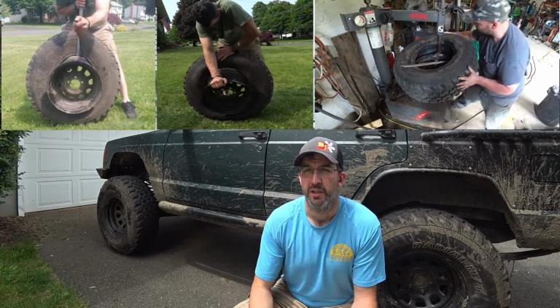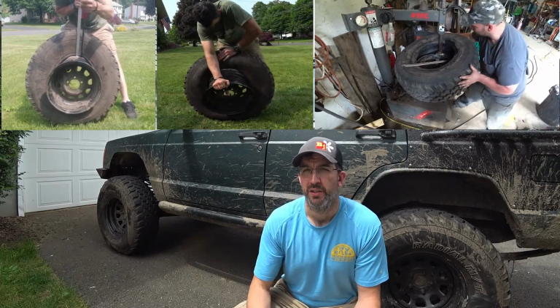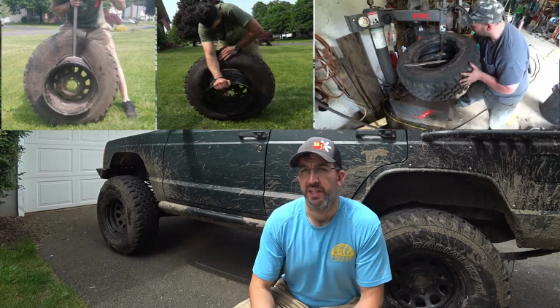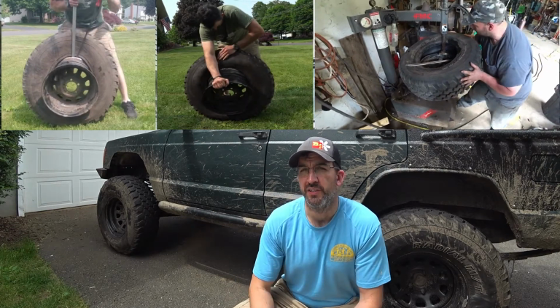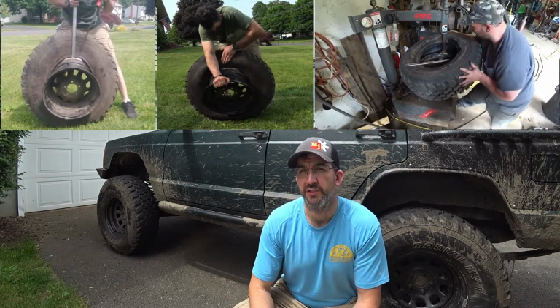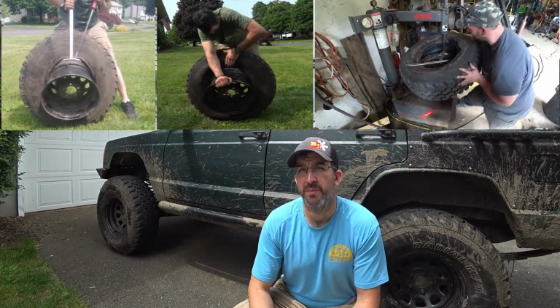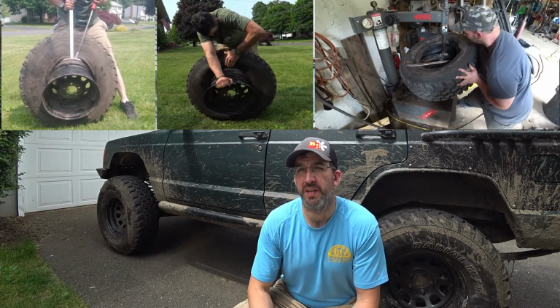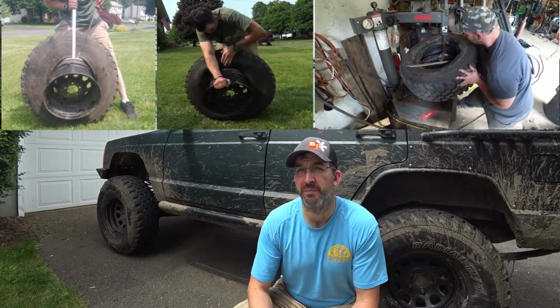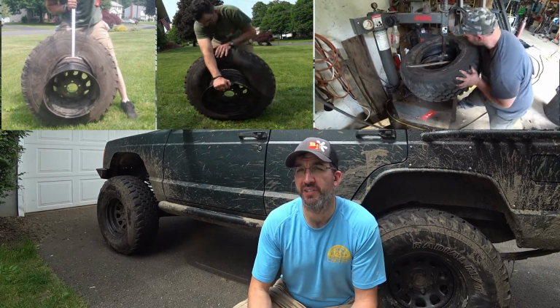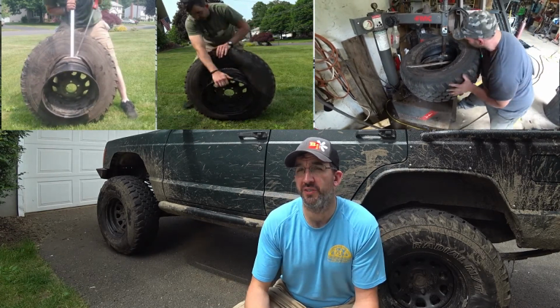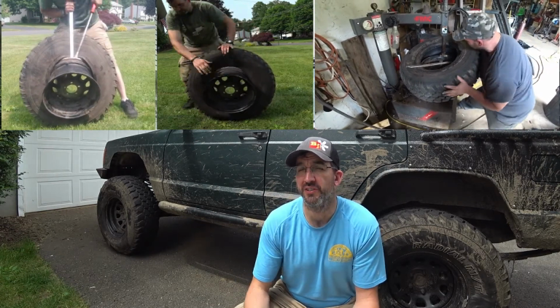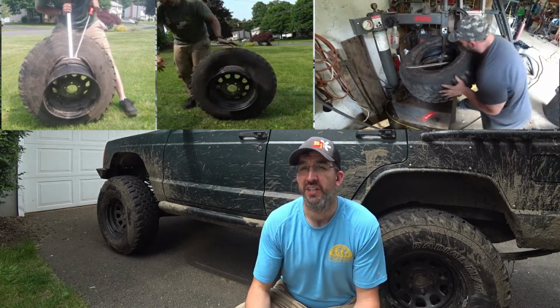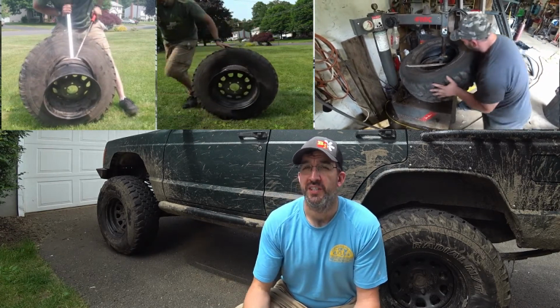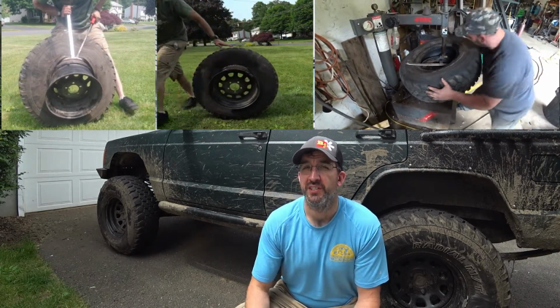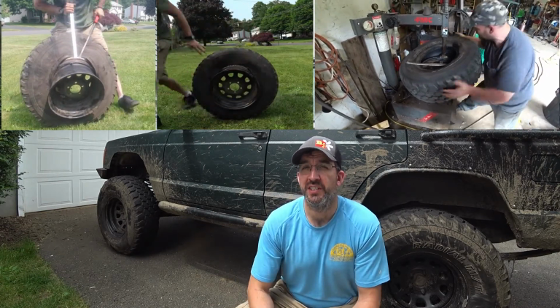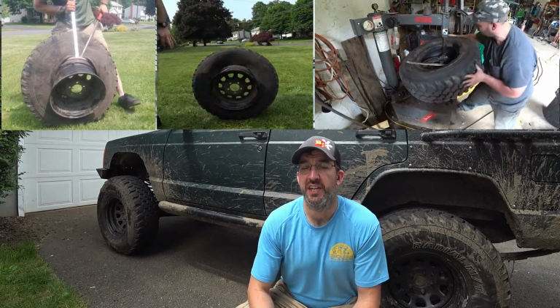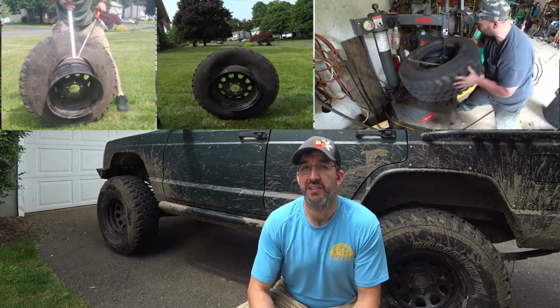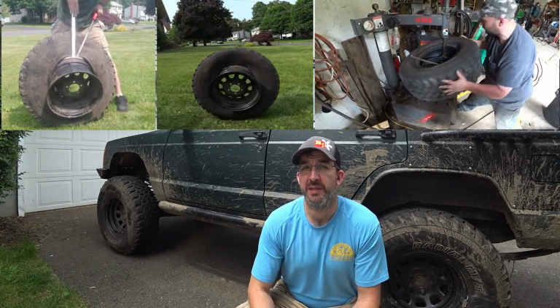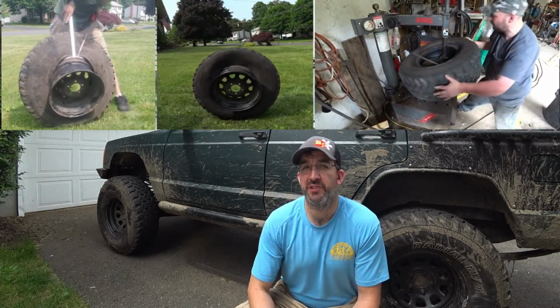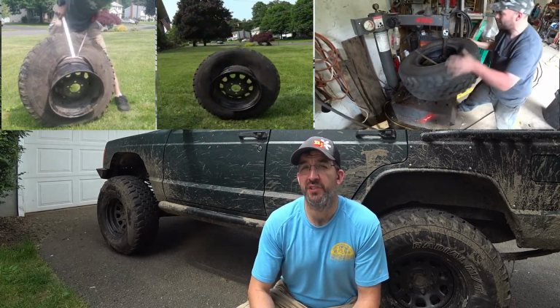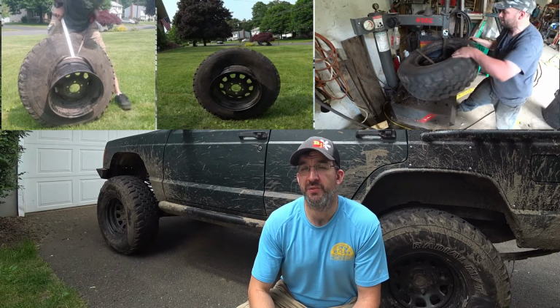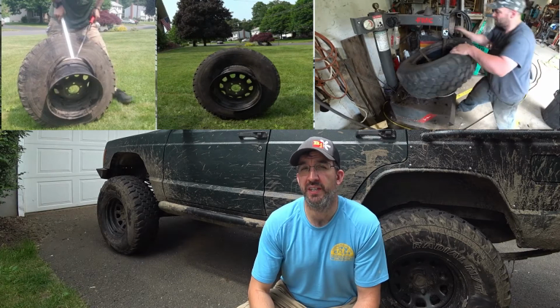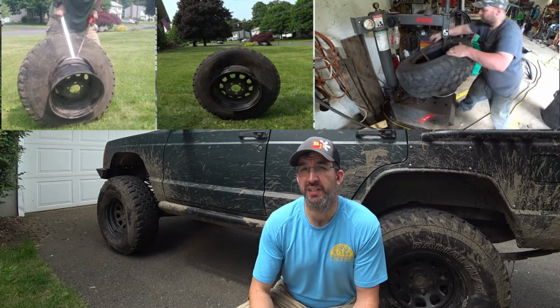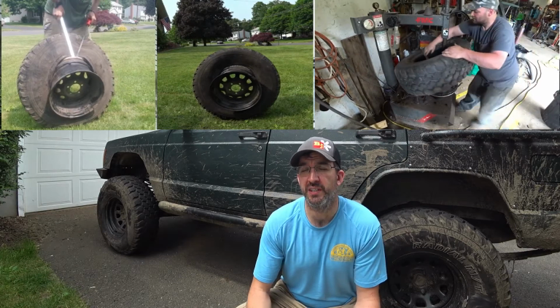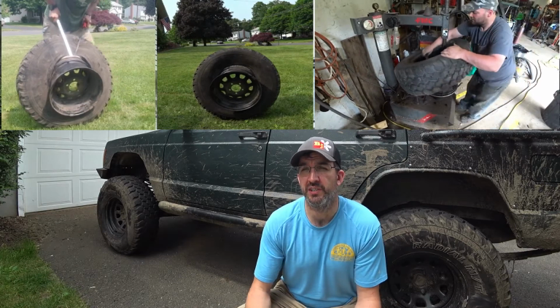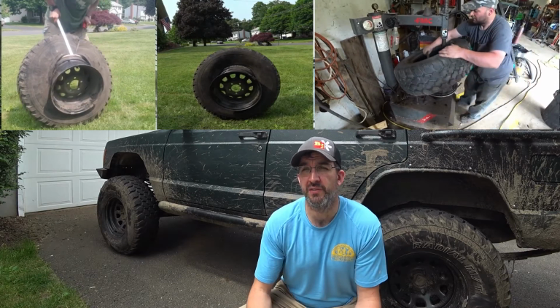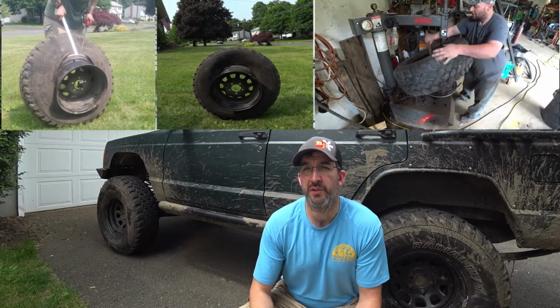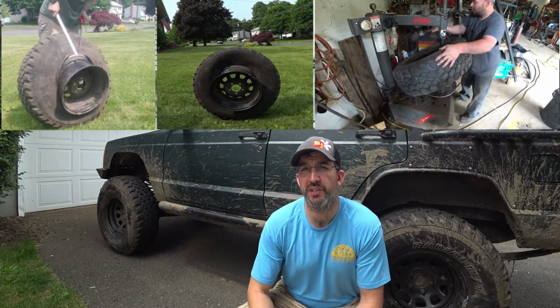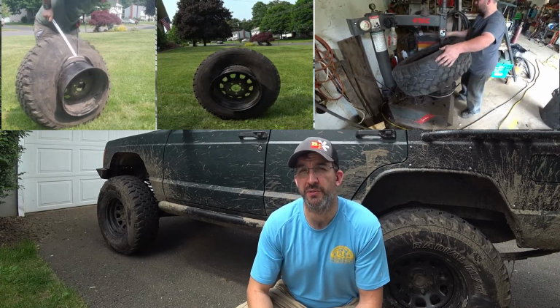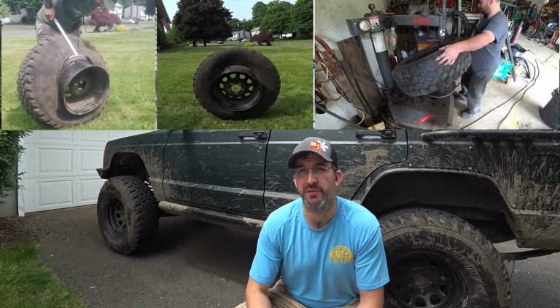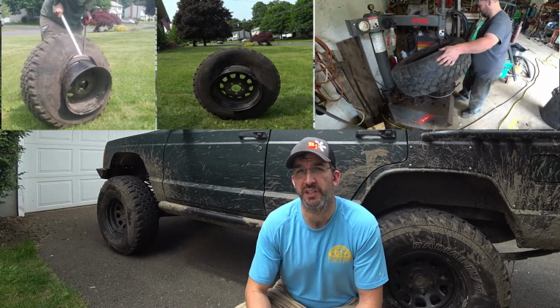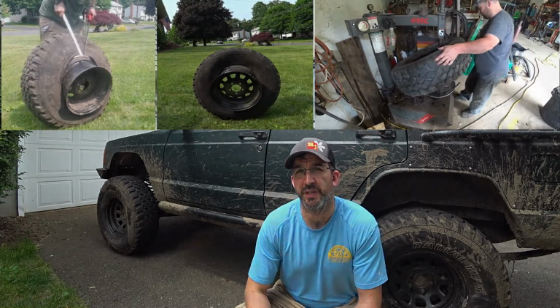Let's take a little trip behind my struggles to change out a damaged 33 to convert it into a trail spare.